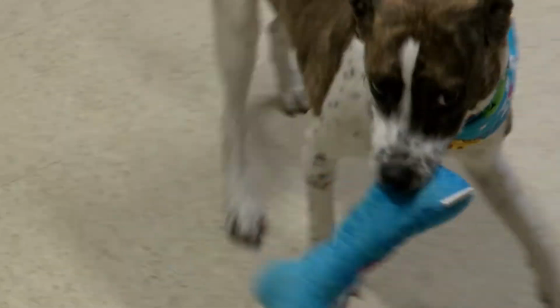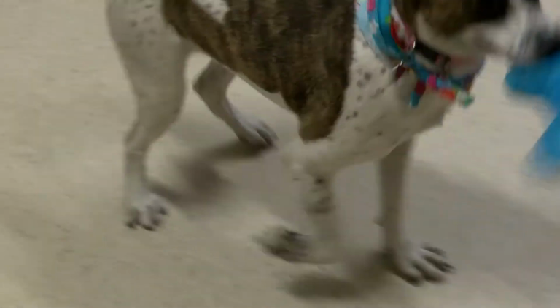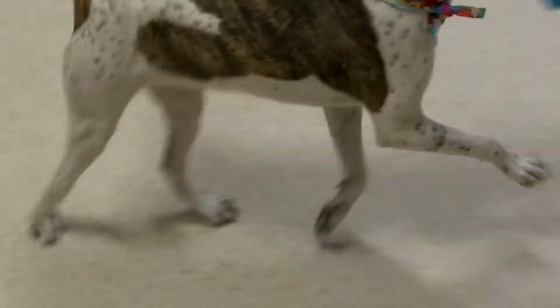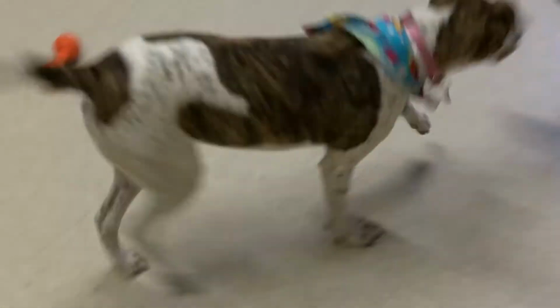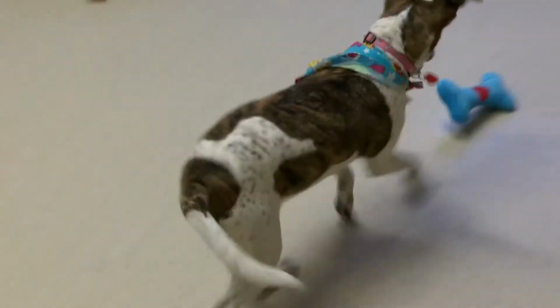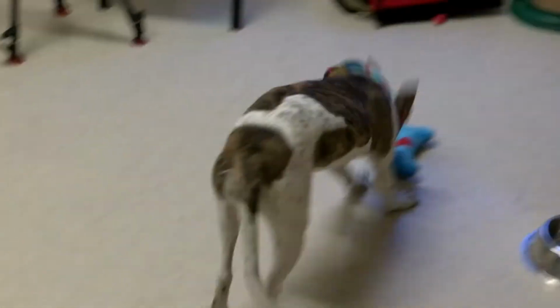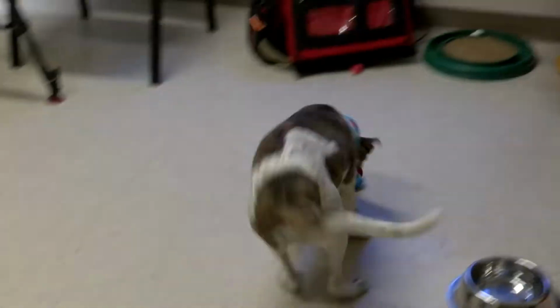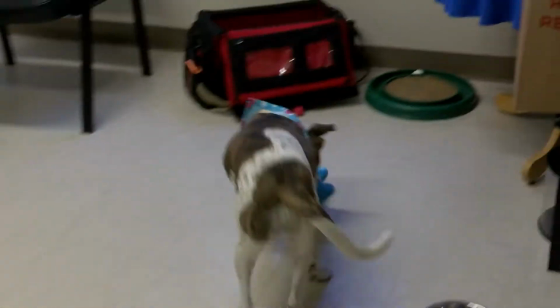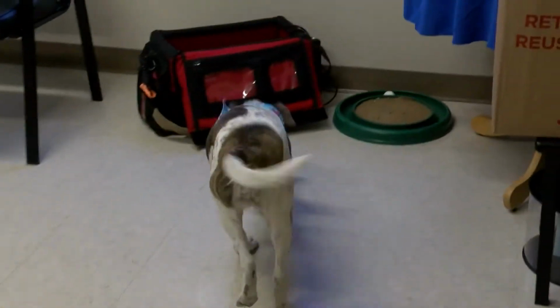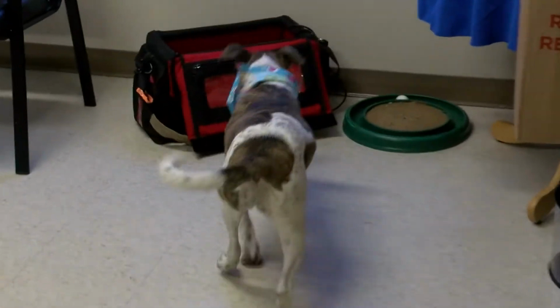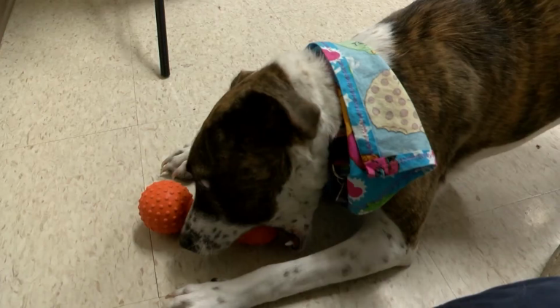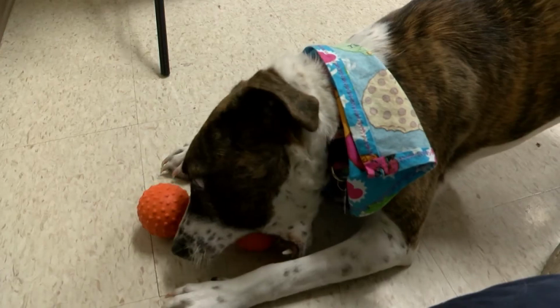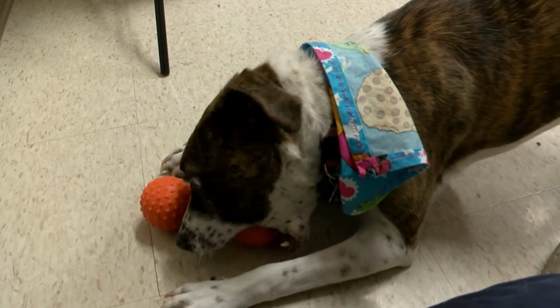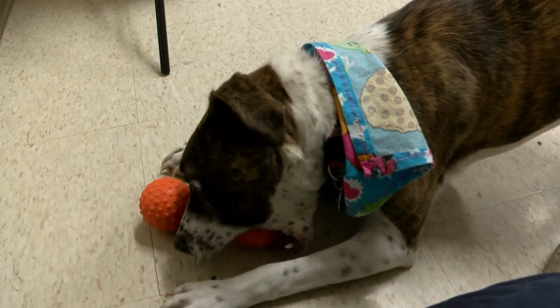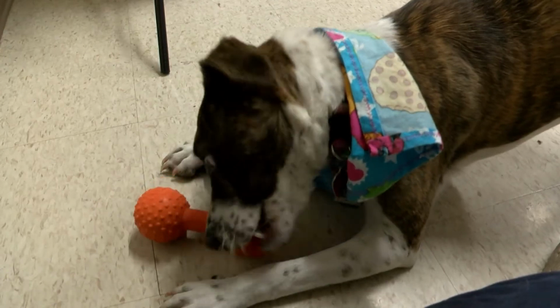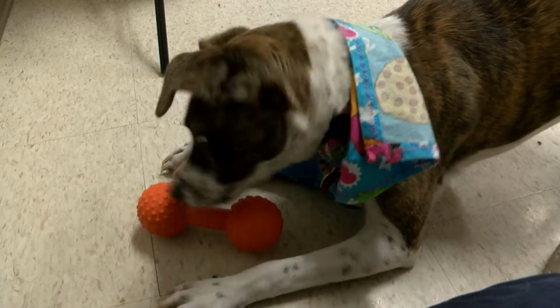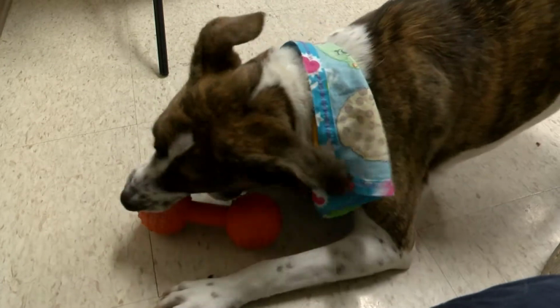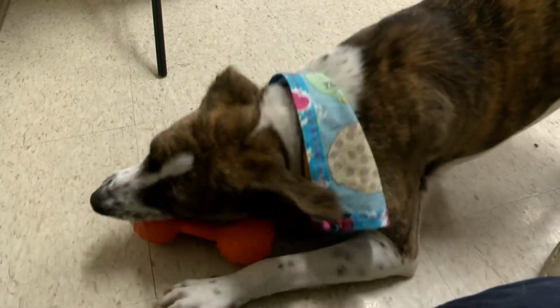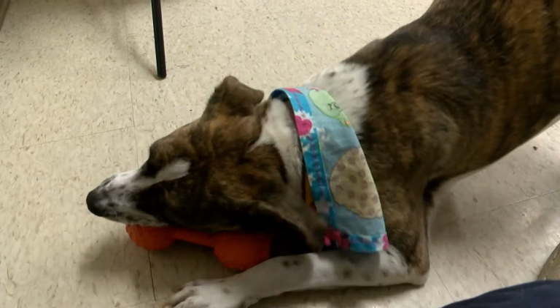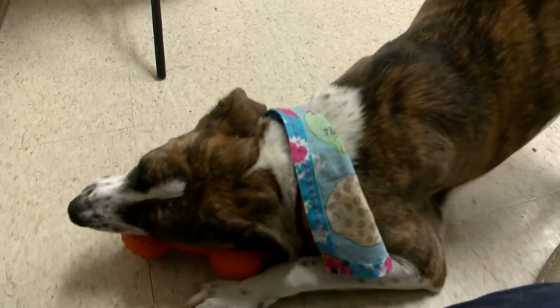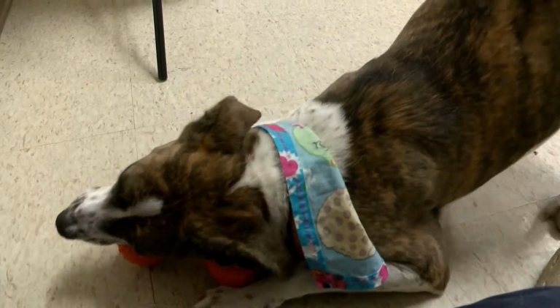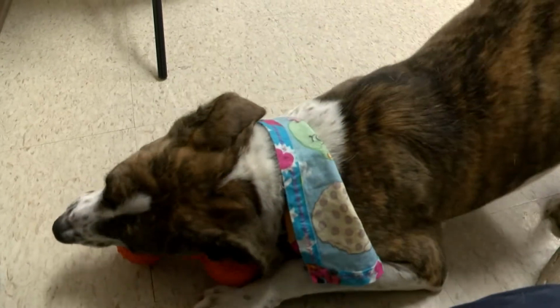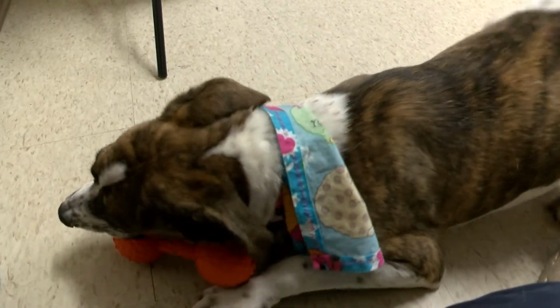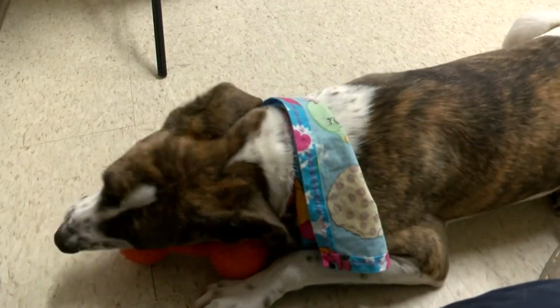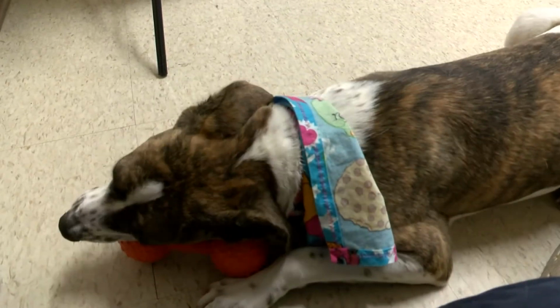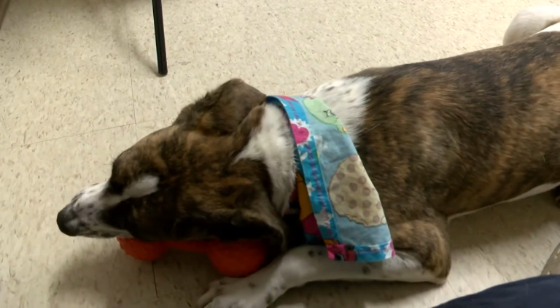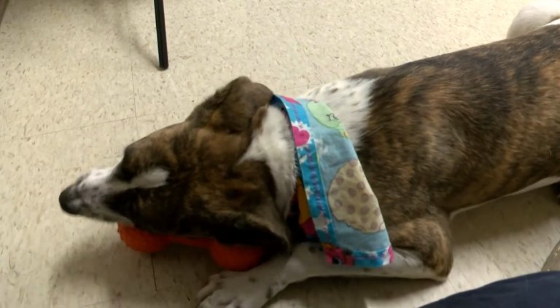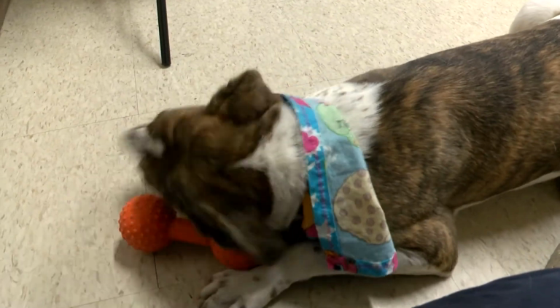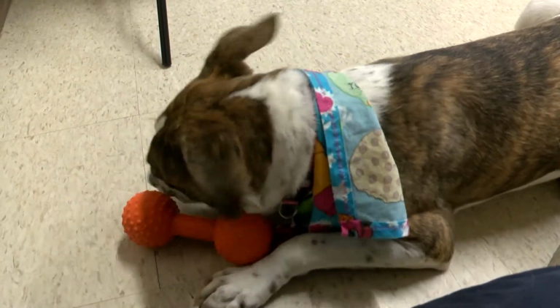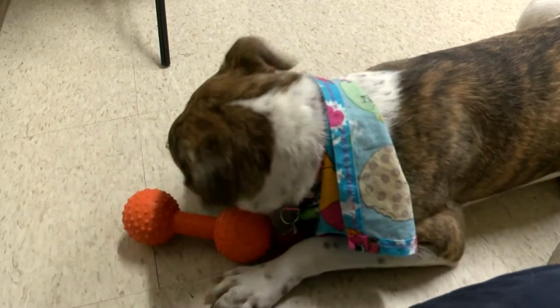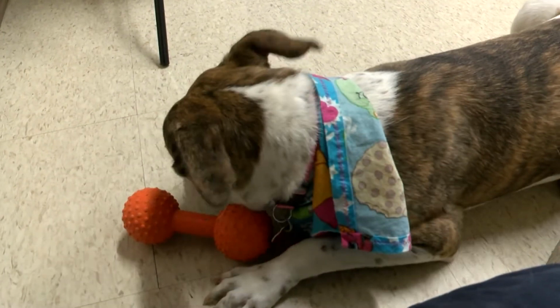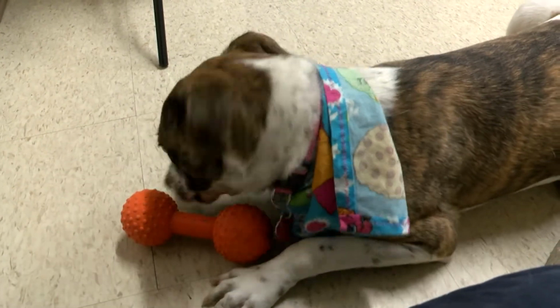Nisa is already spayed, she's had her vaccinations and she's microchipped, so she's ready to go.